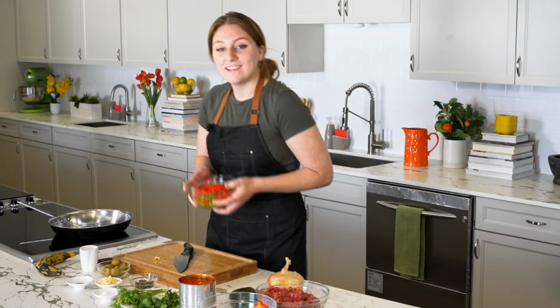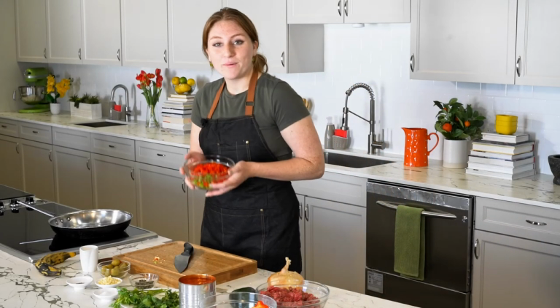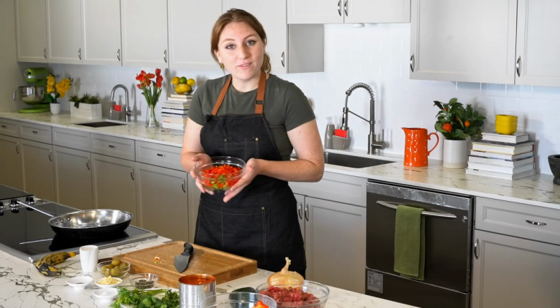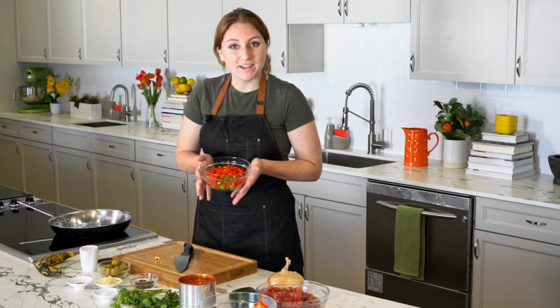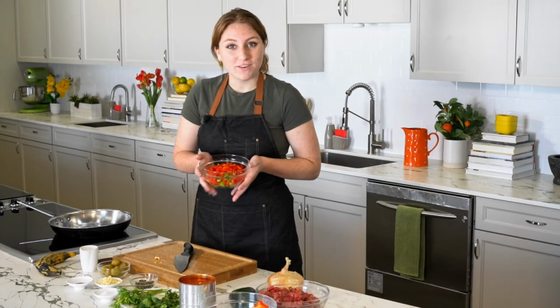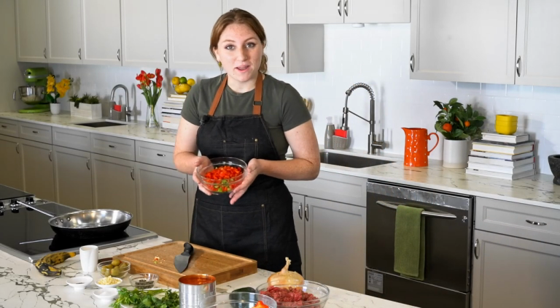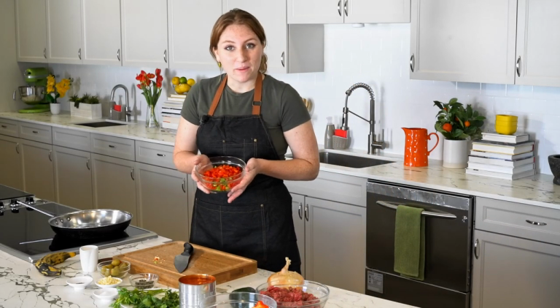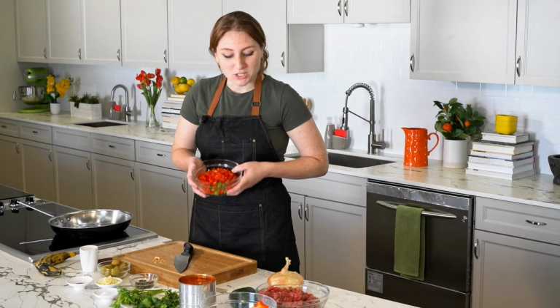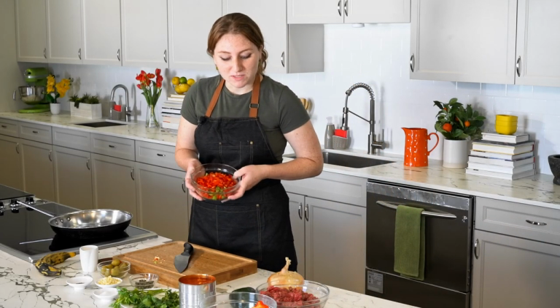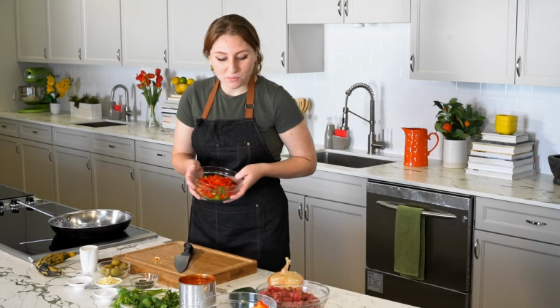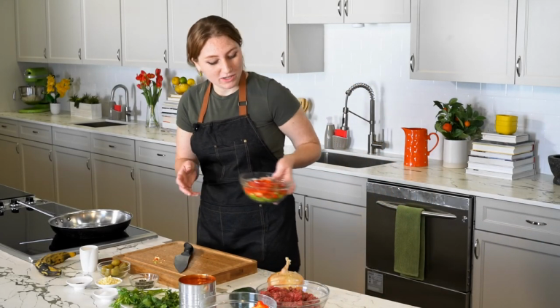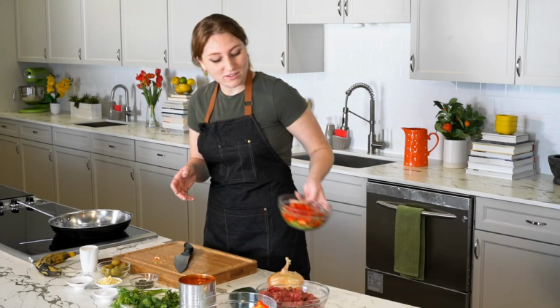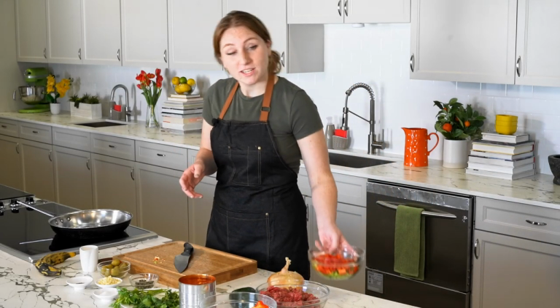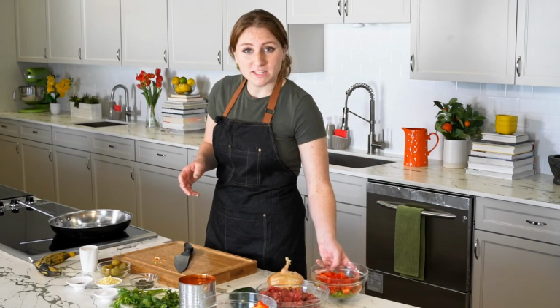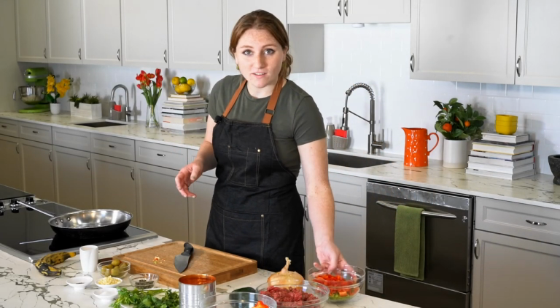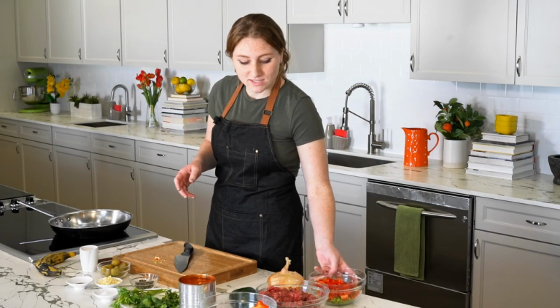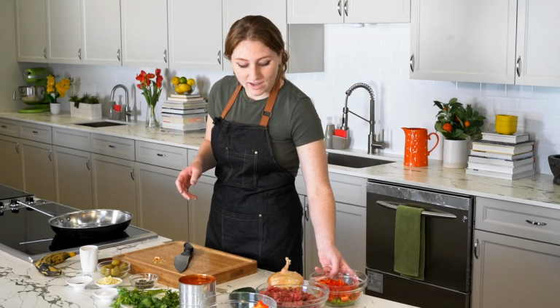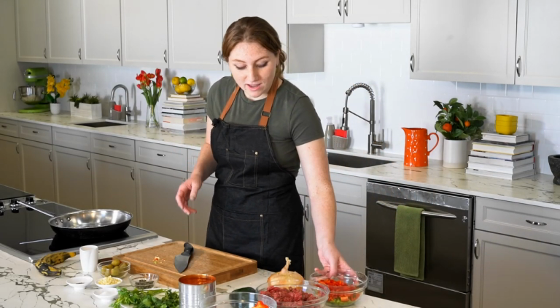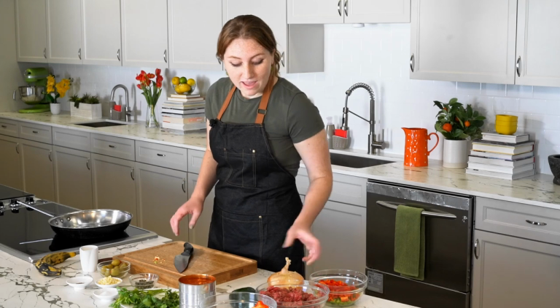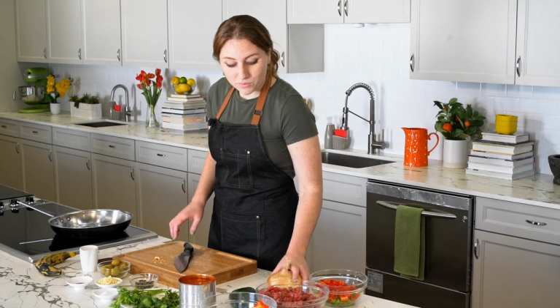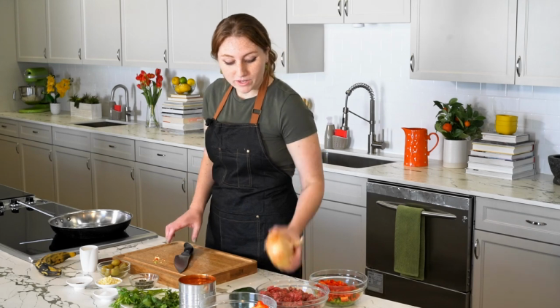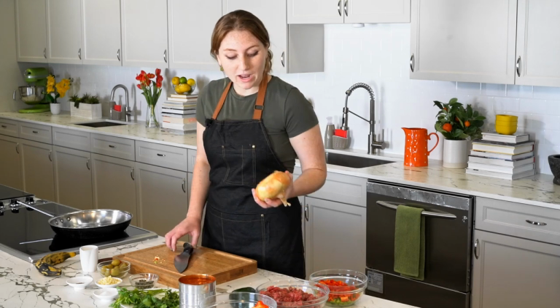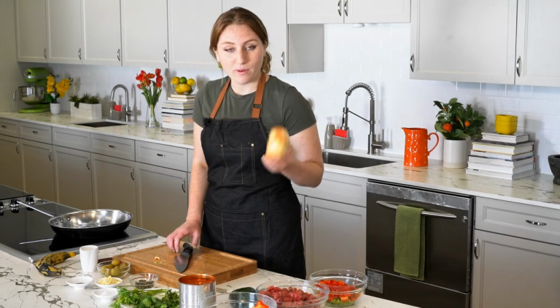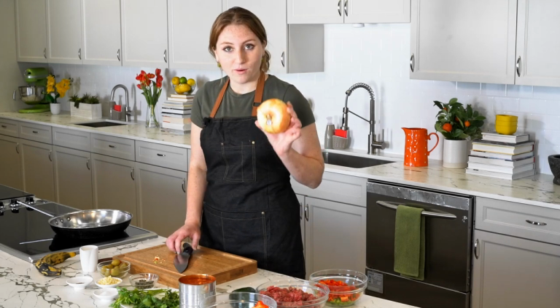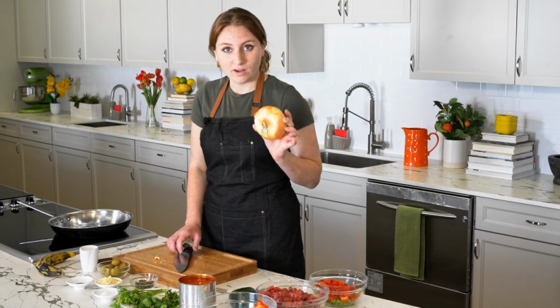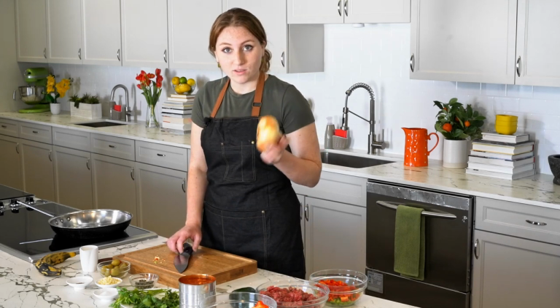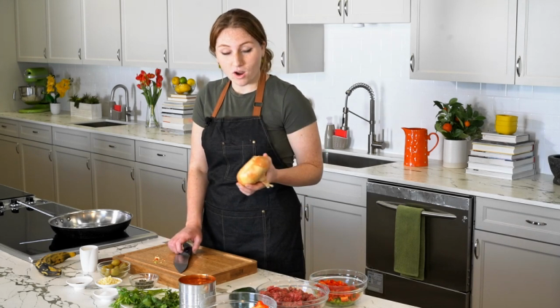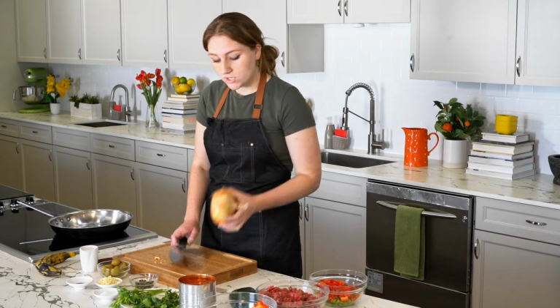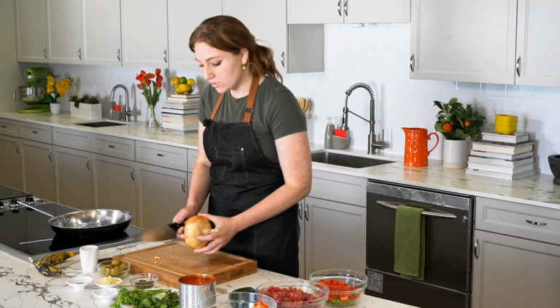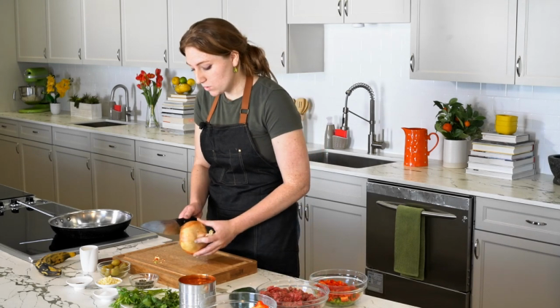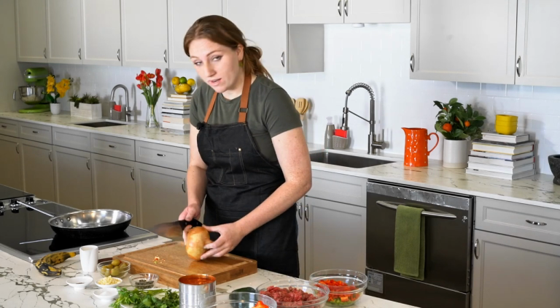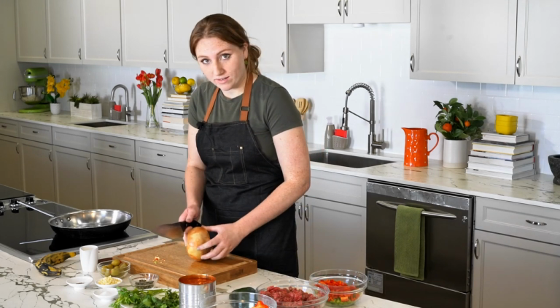Now we have the rest of our red pepper chopped up. We're again just going to place it on the side and then we're going to grab our large sweet onion.